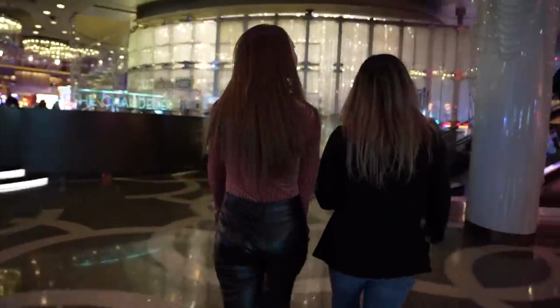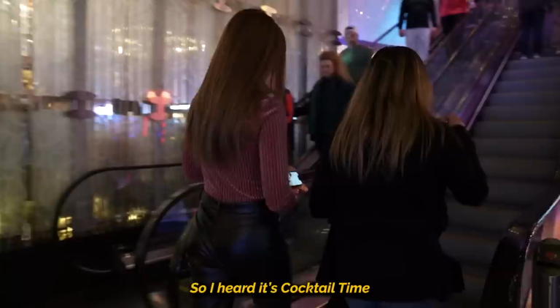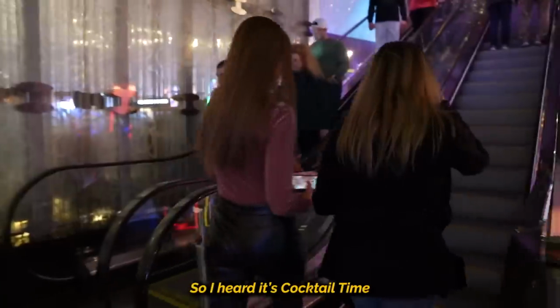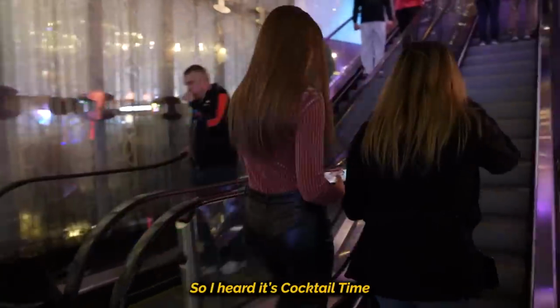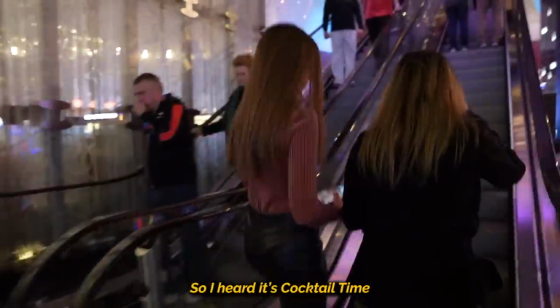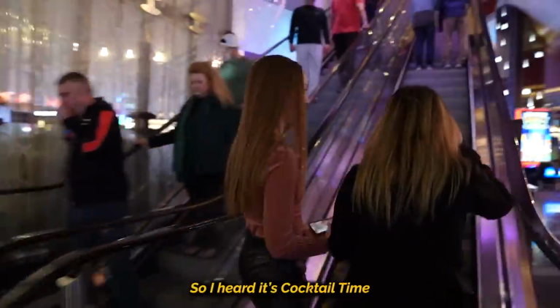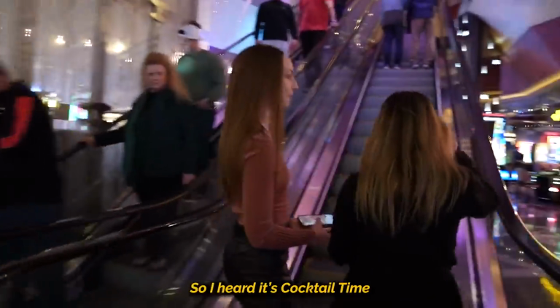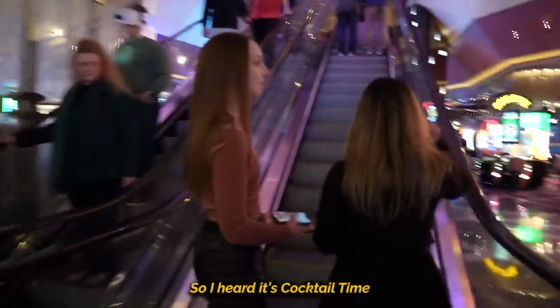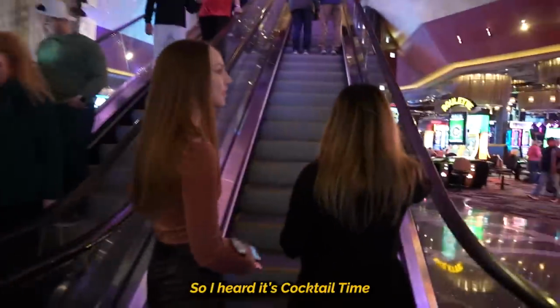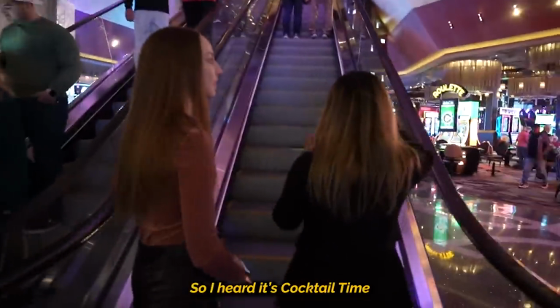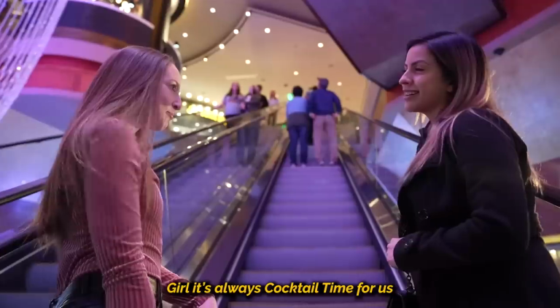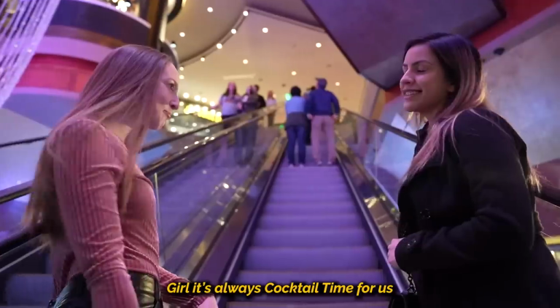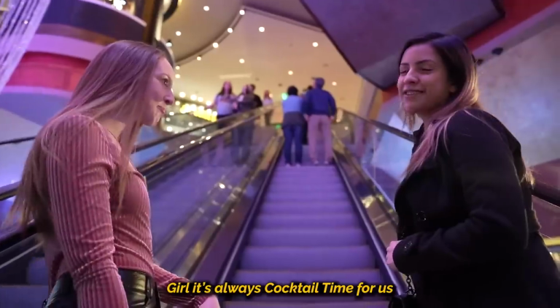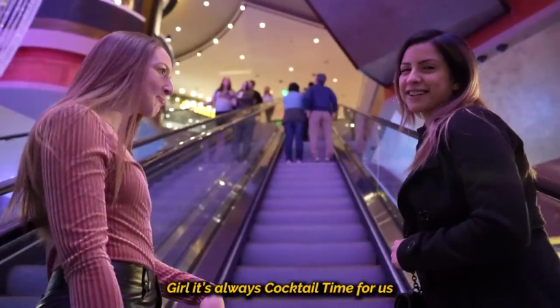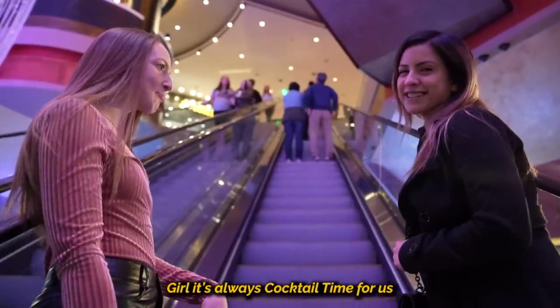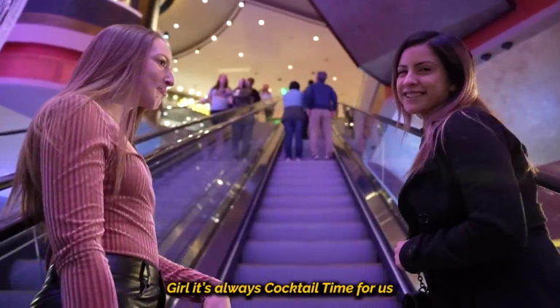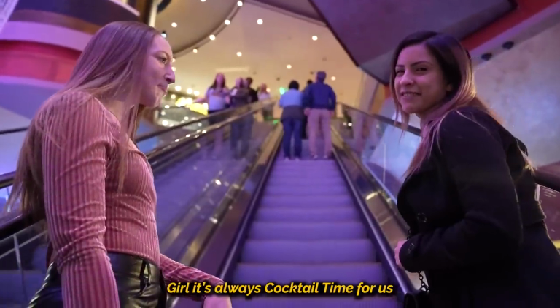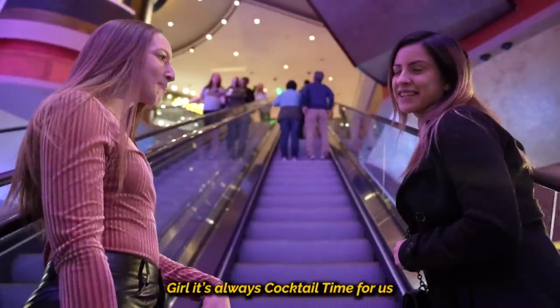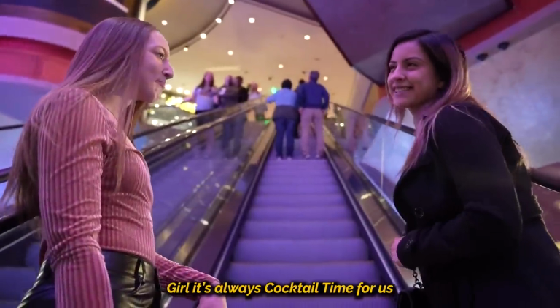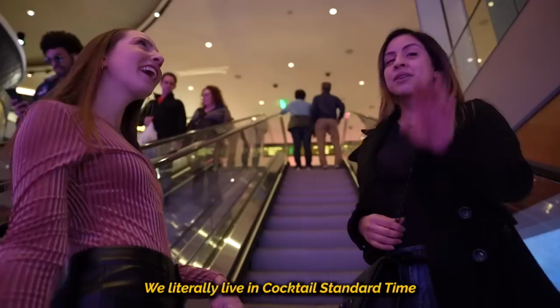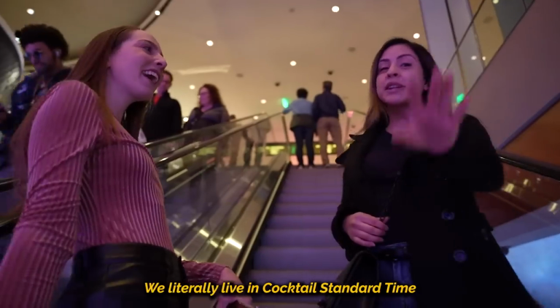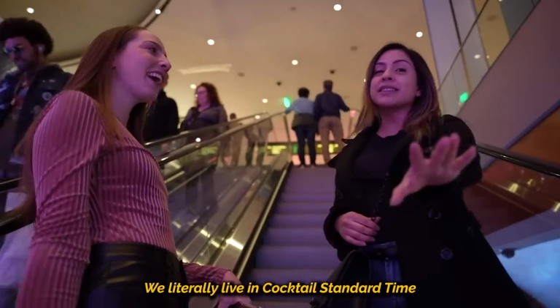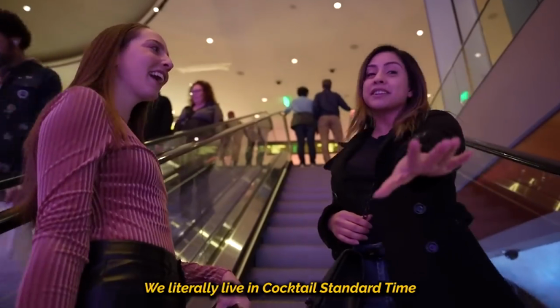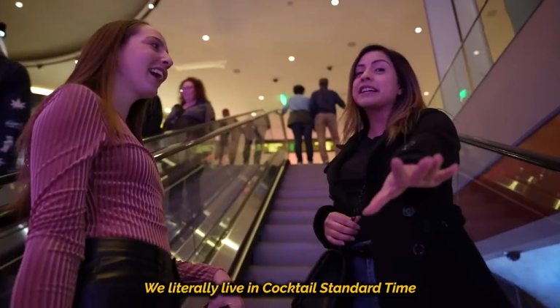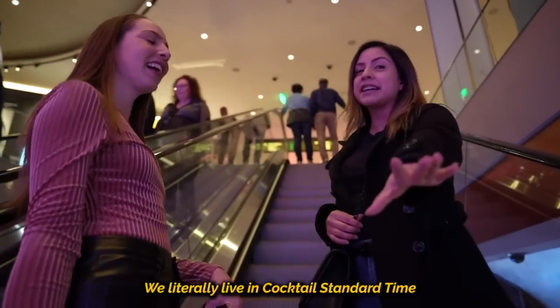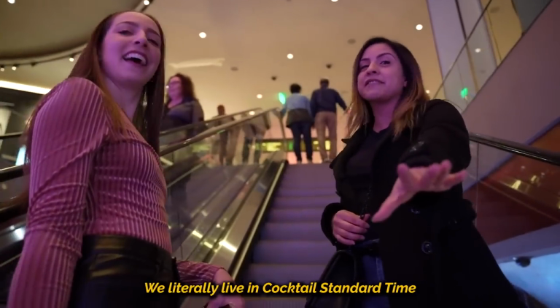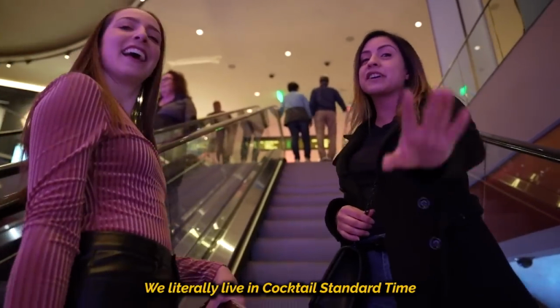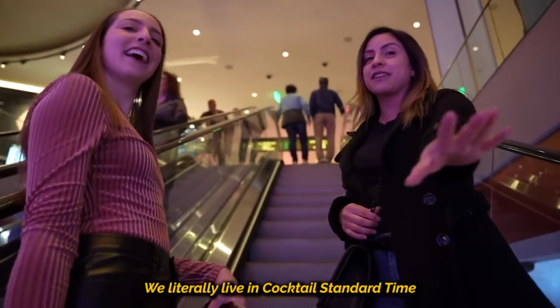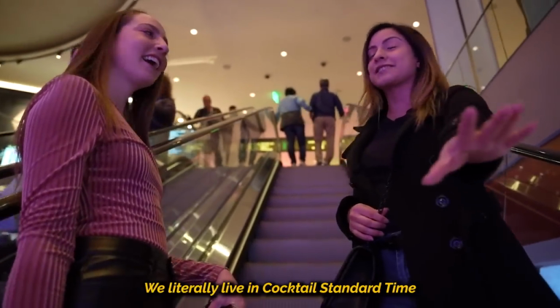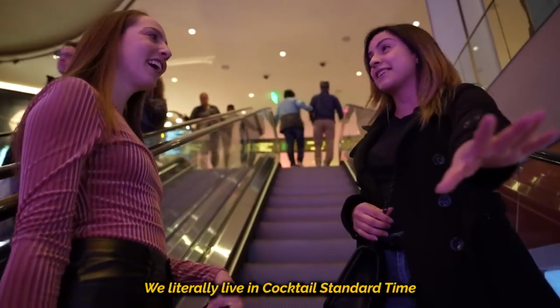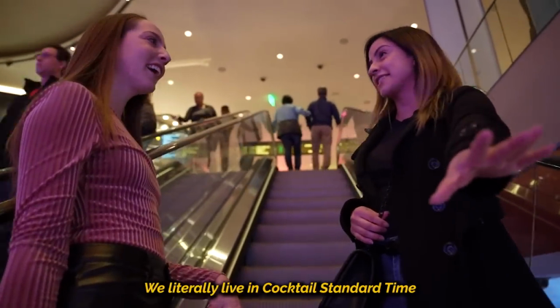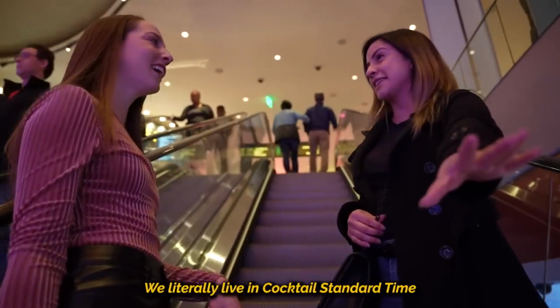So I heard it's cocktail time. No, it's always cocktail time with us. We literally live in cocktail standard time.